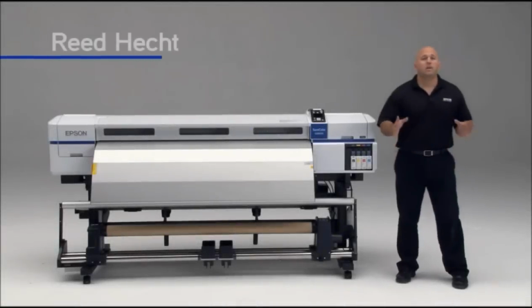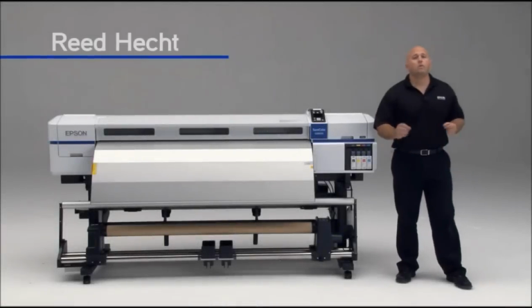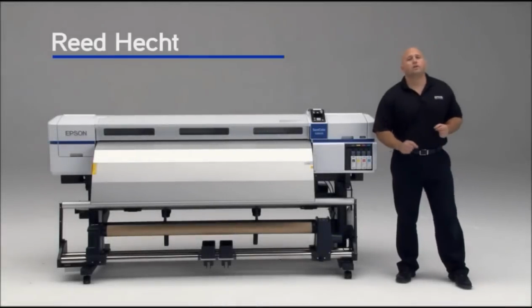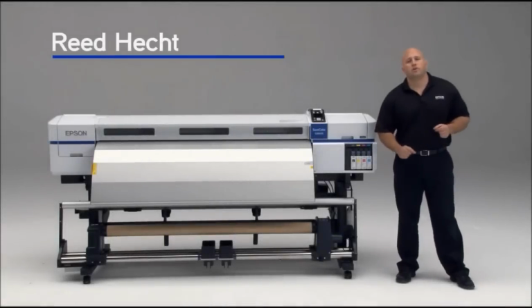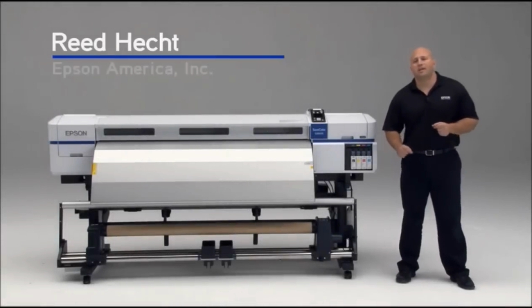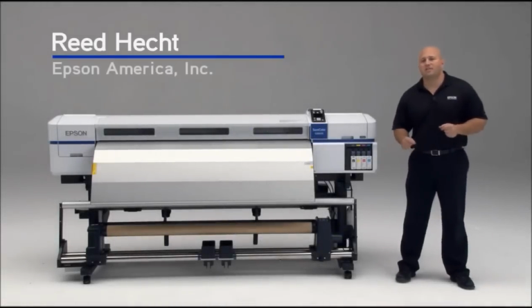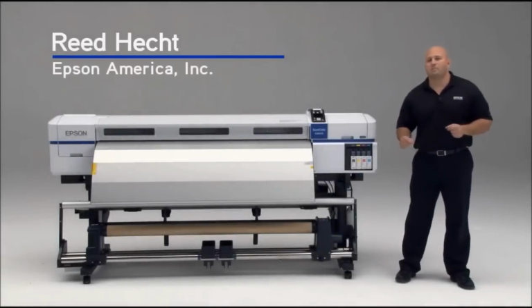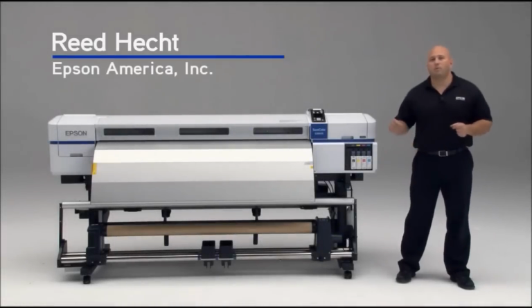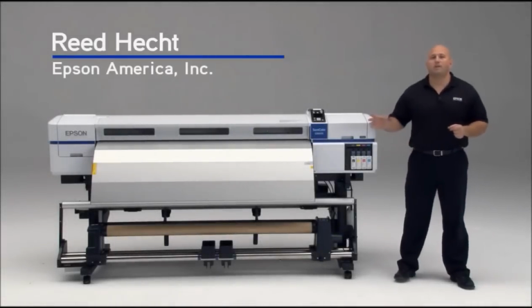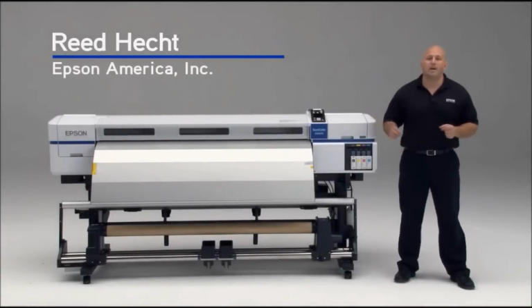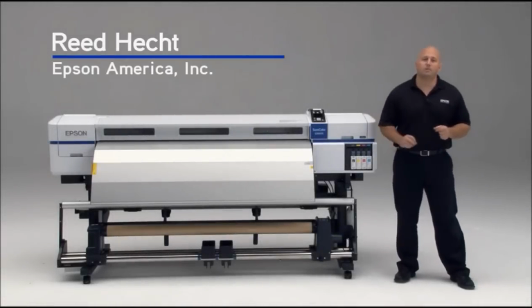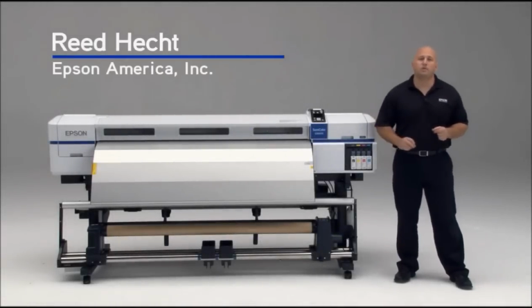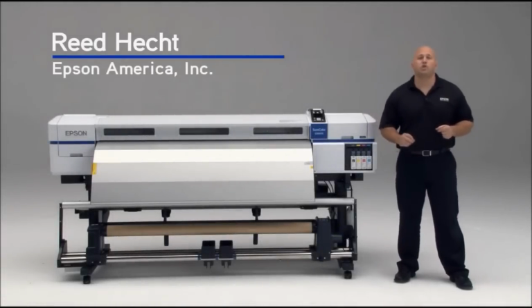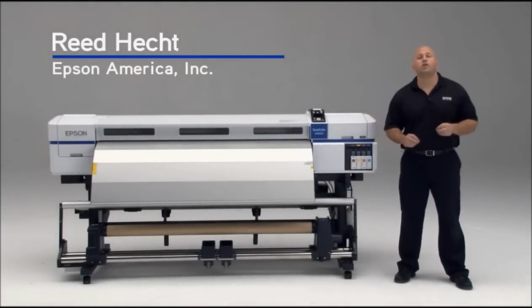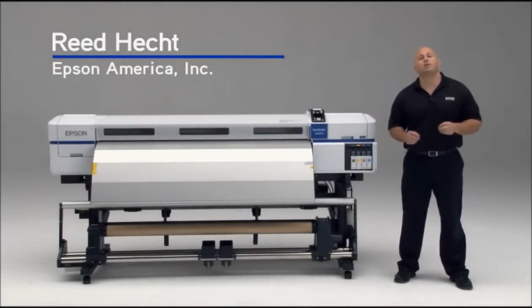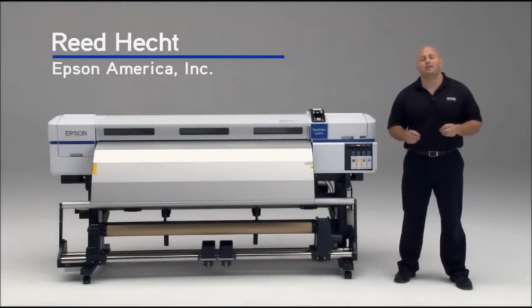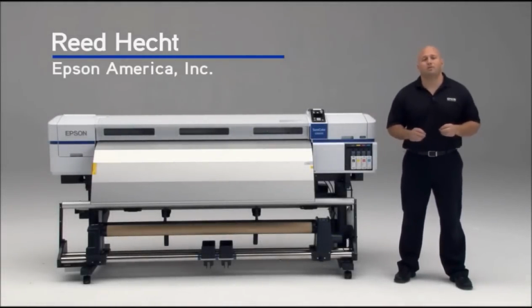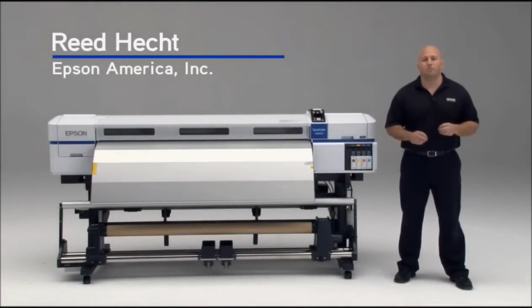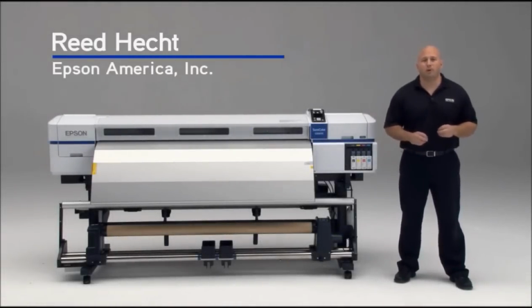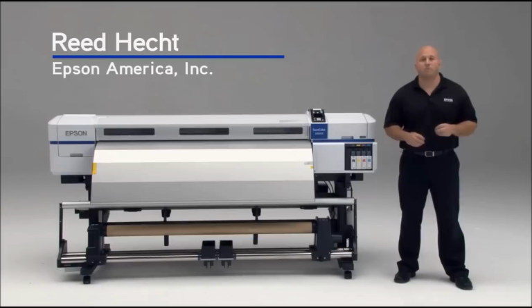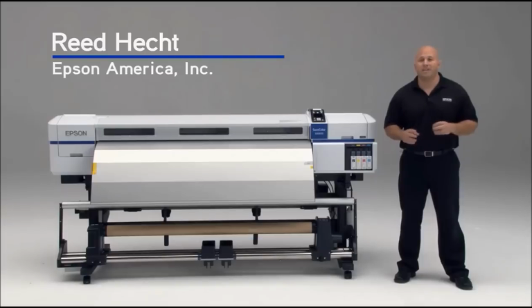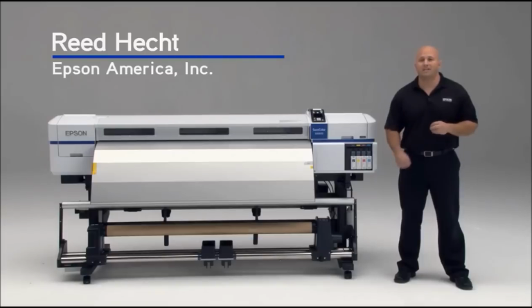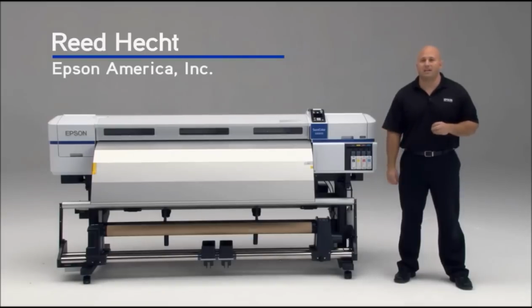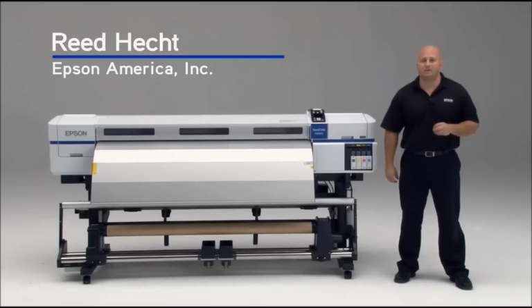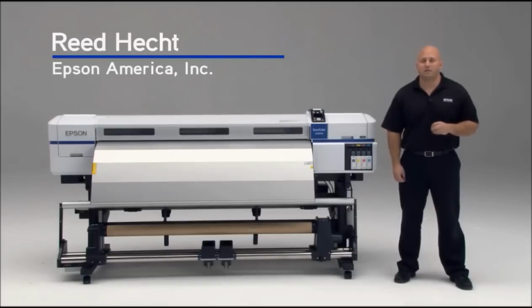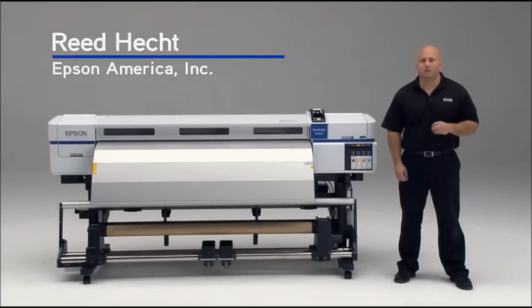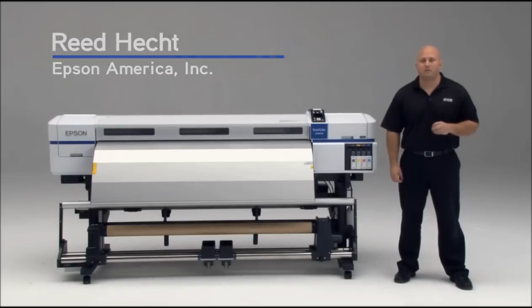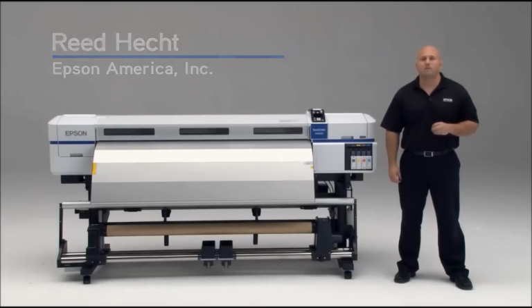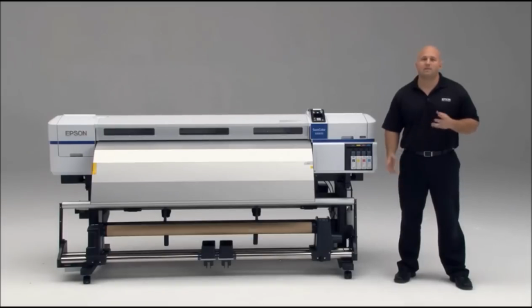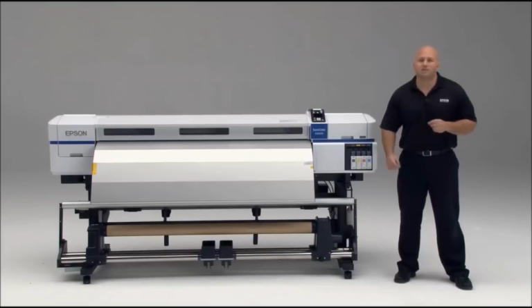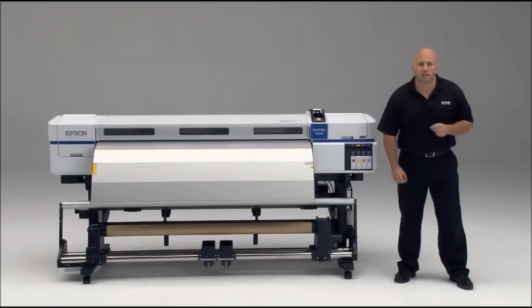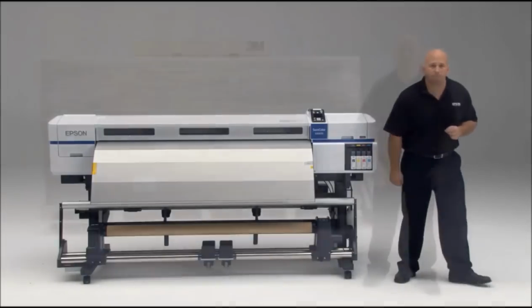Today we're going to show you how to set up the brand new Epson SureColor S30 printer from beginning to end. Let's get started.